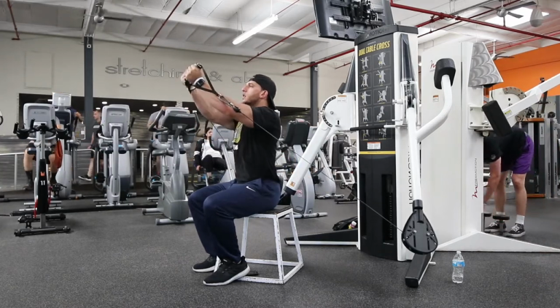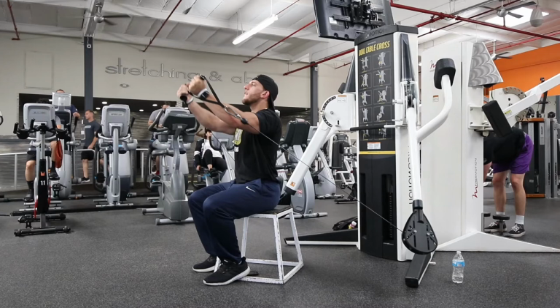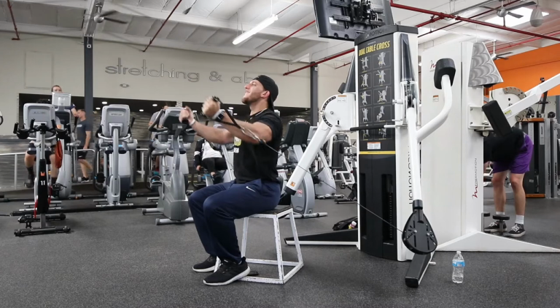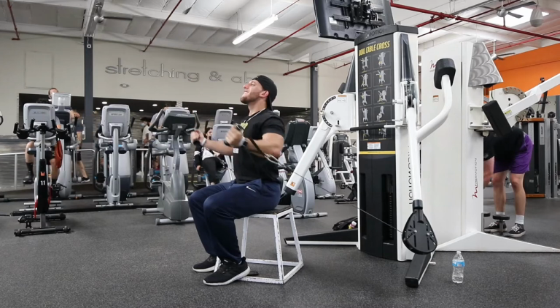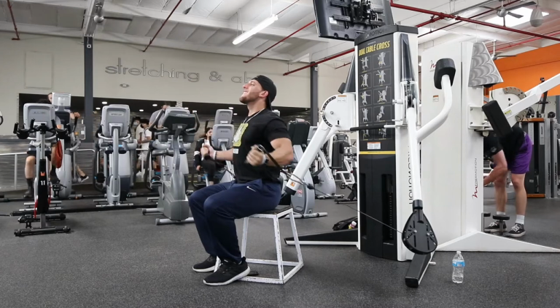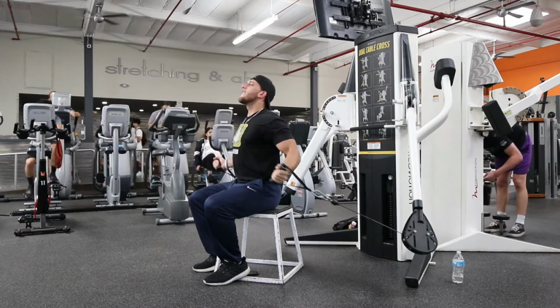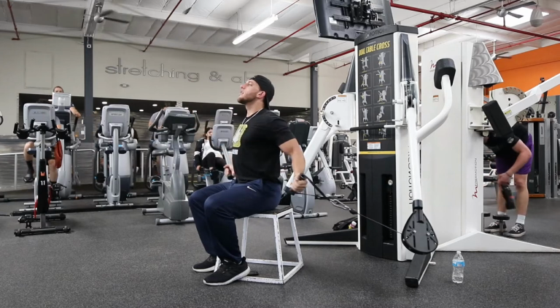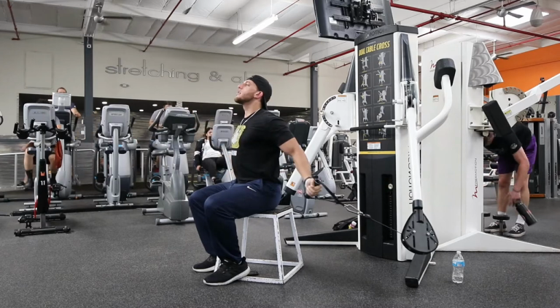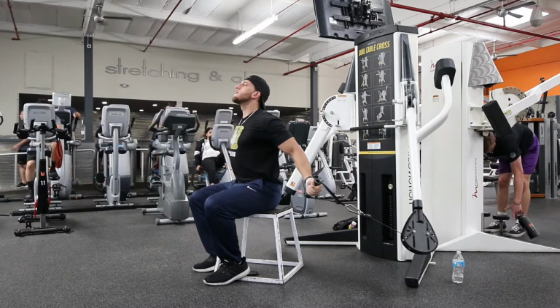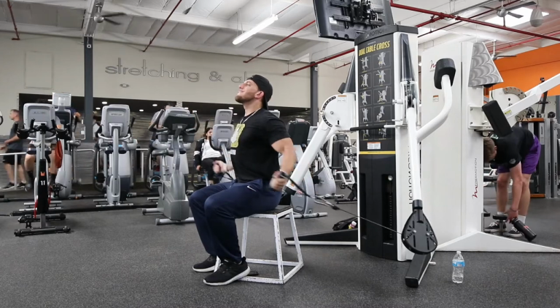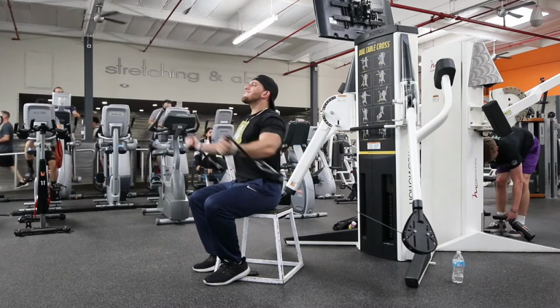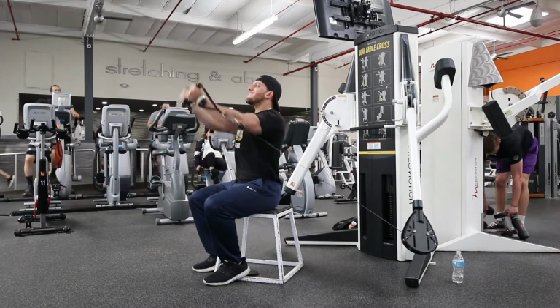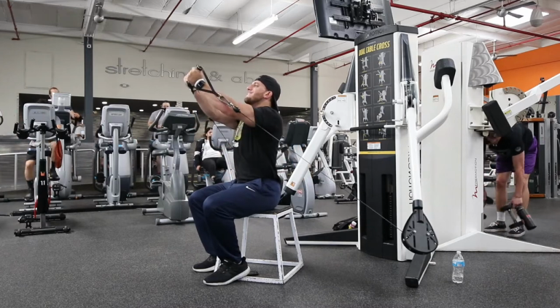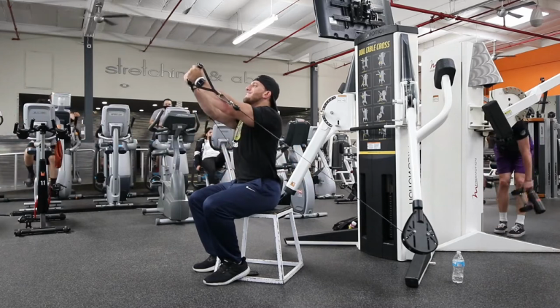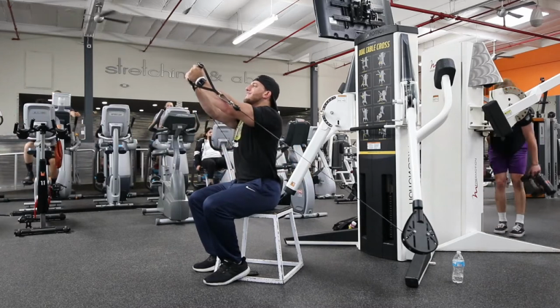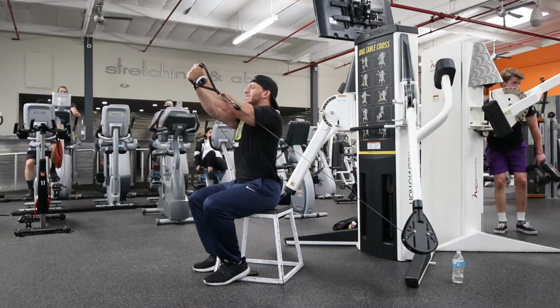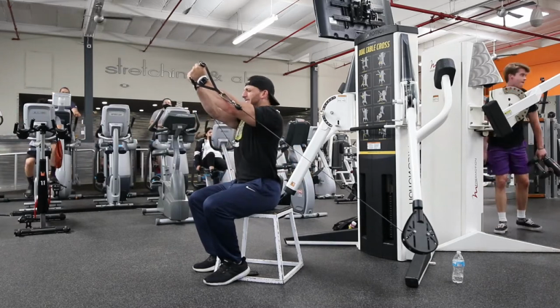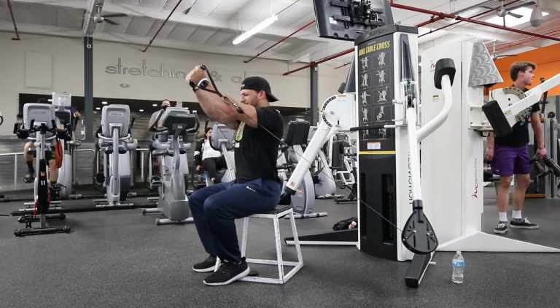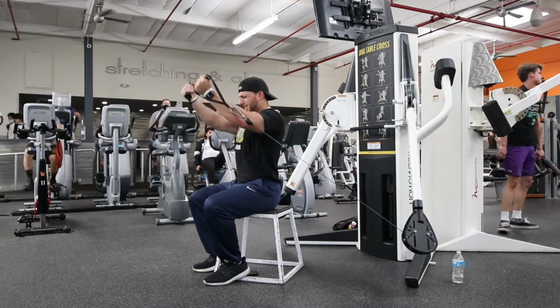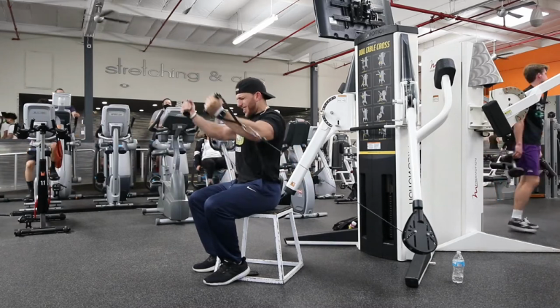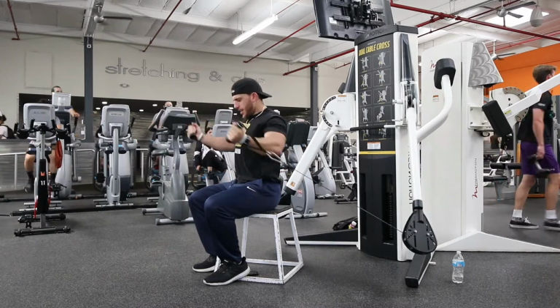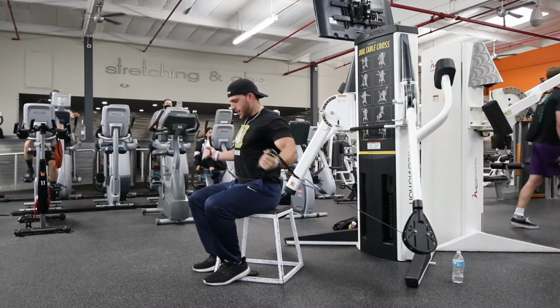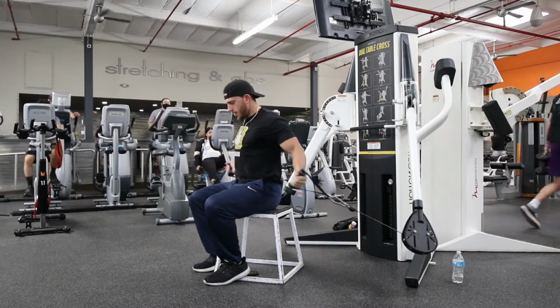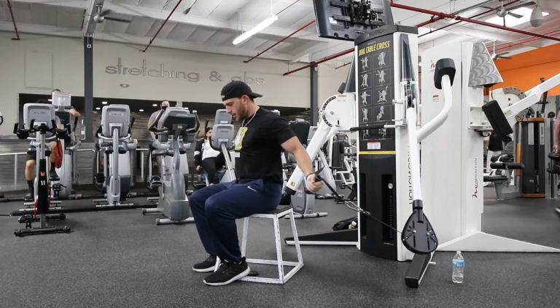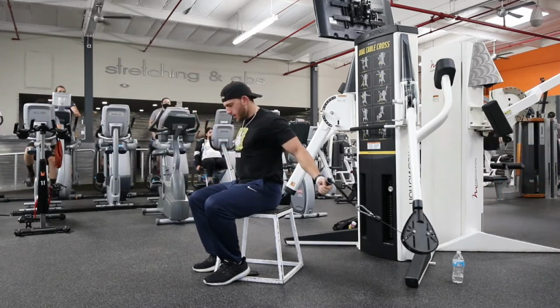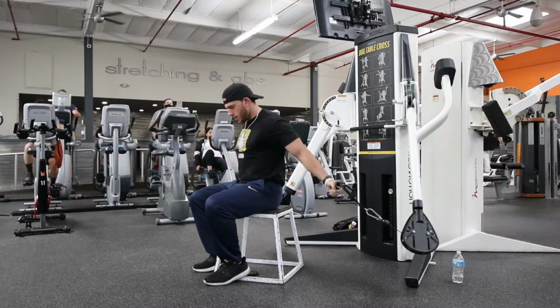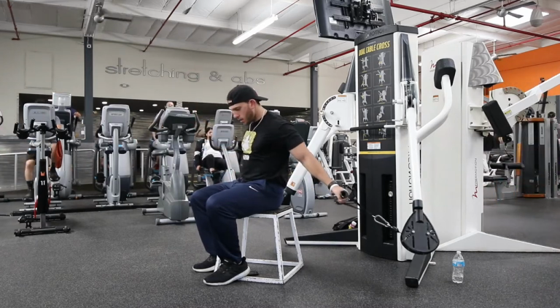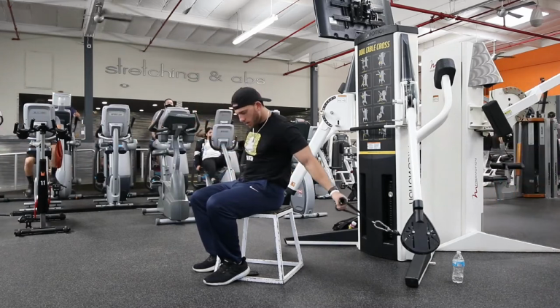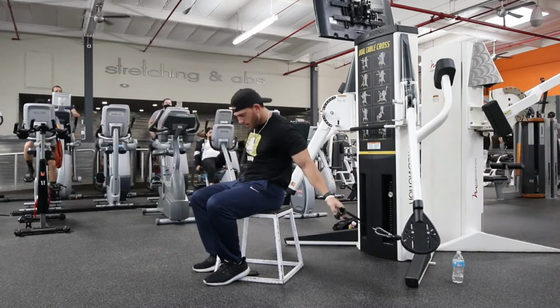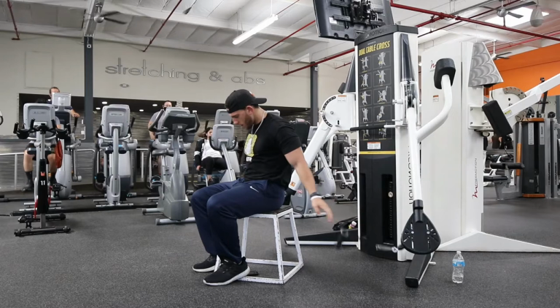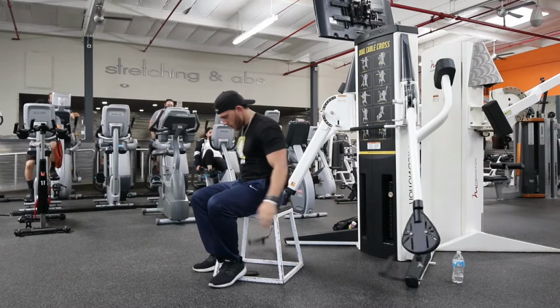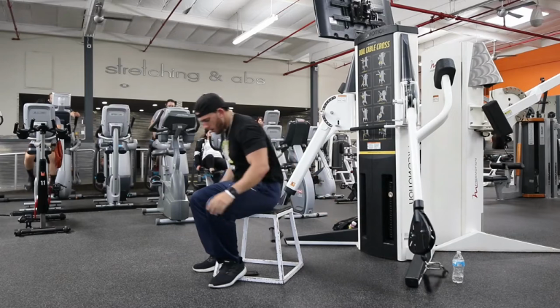This is one of my favorite chest movements. I wanted to make this video just in case you guys wanted to try other flies out.